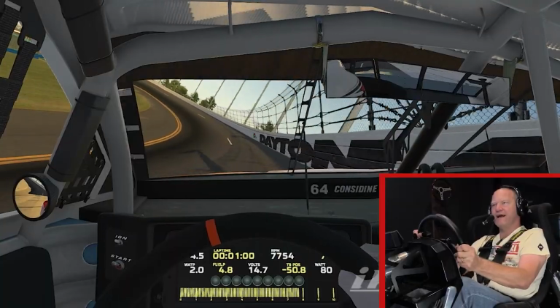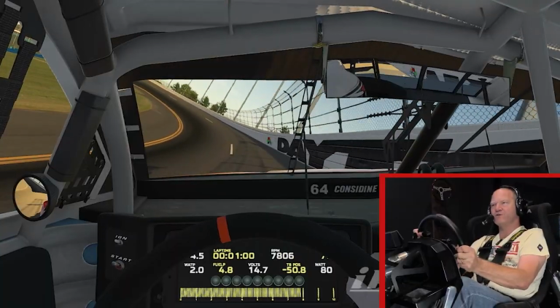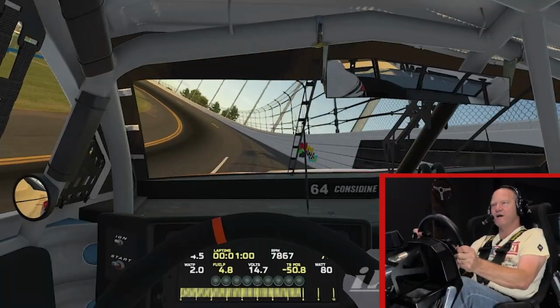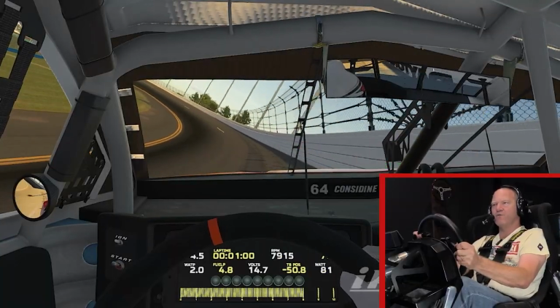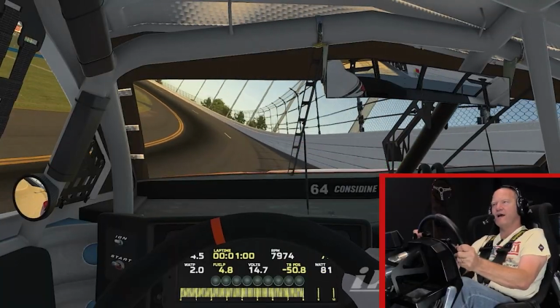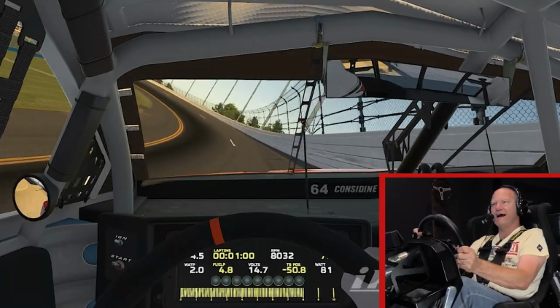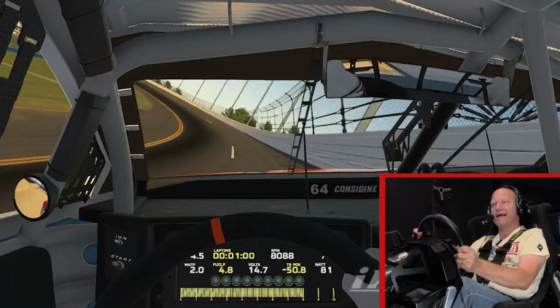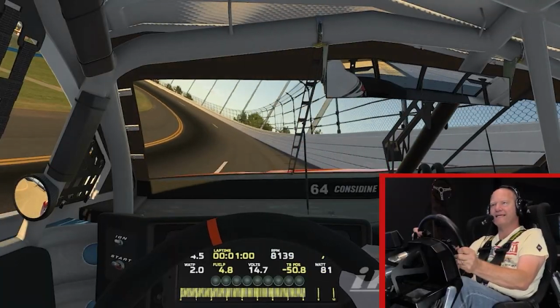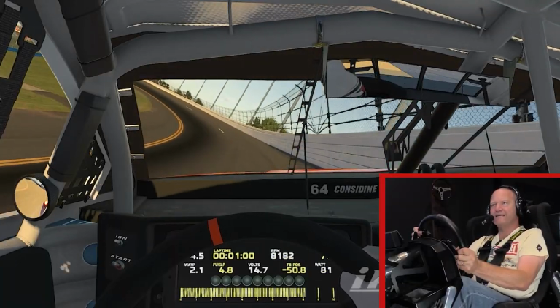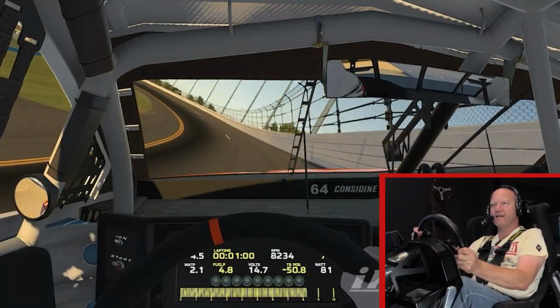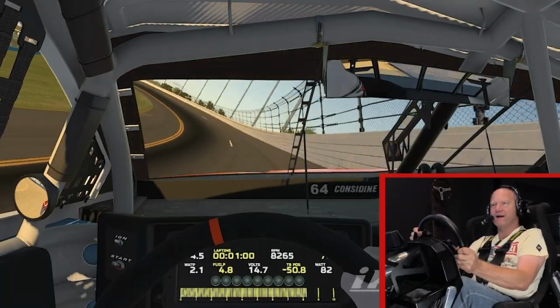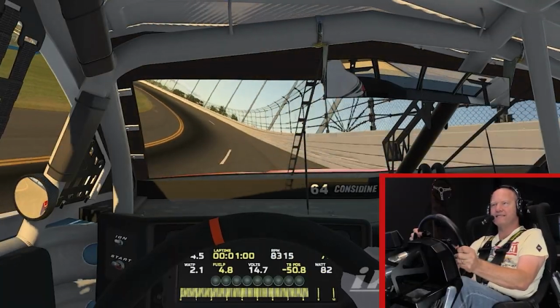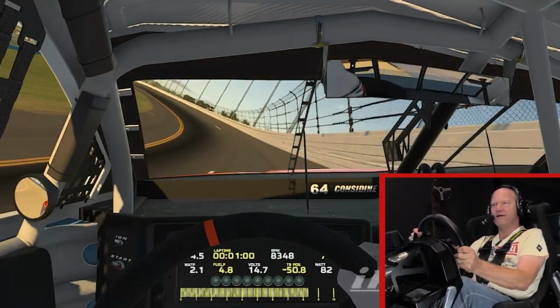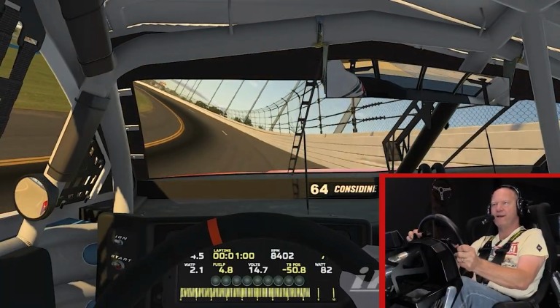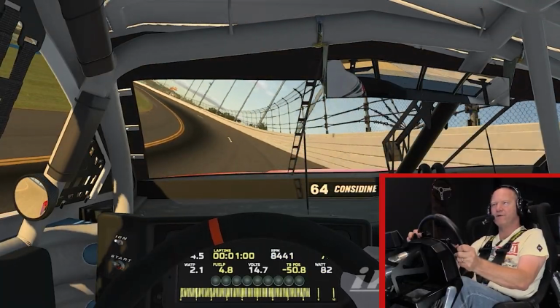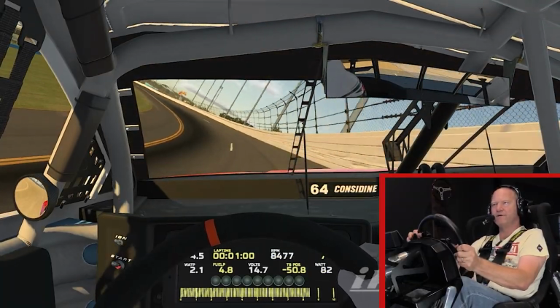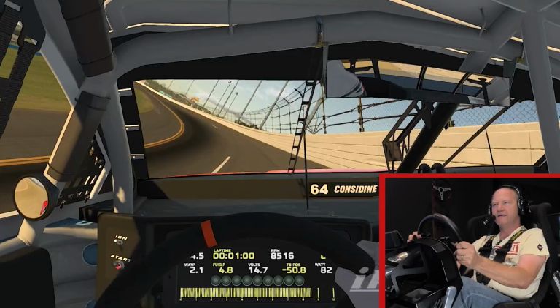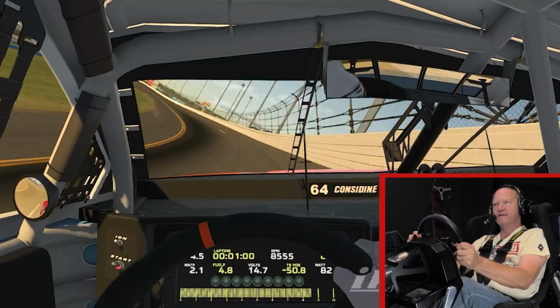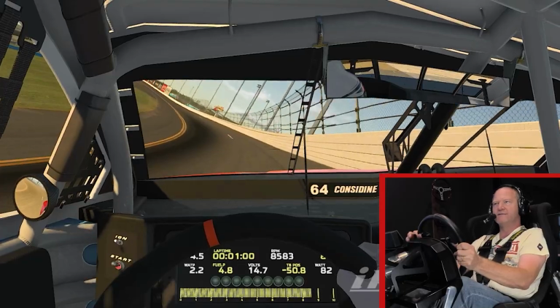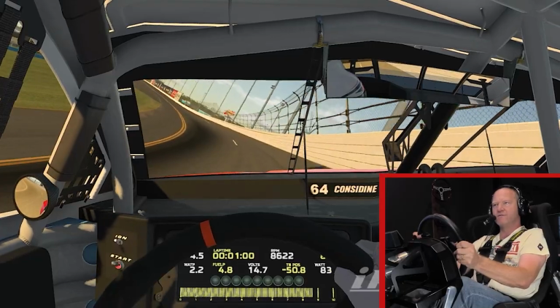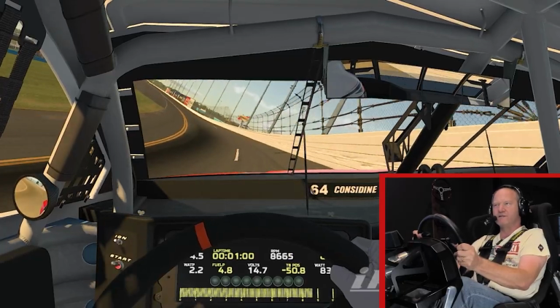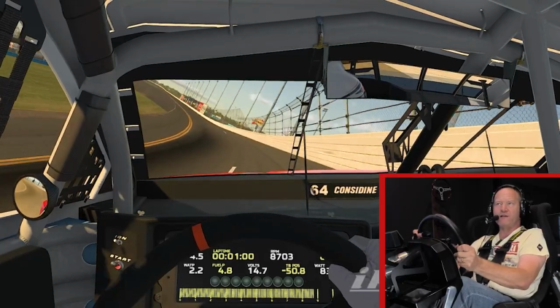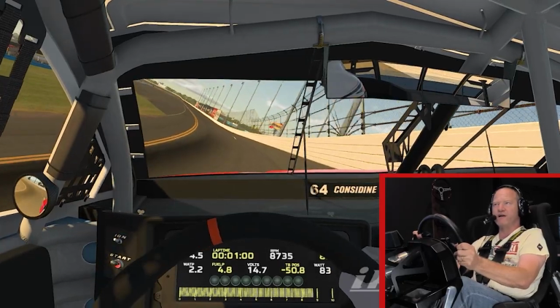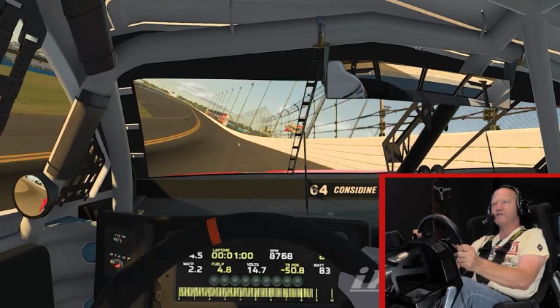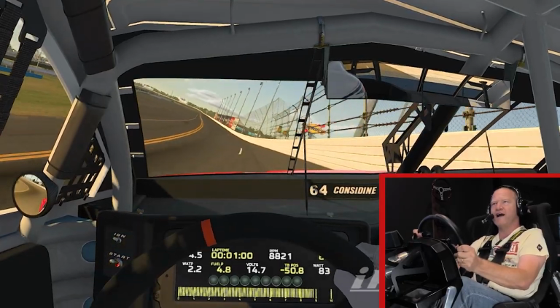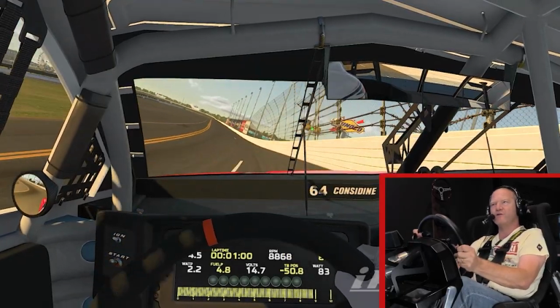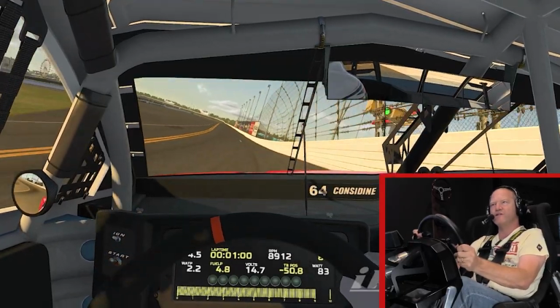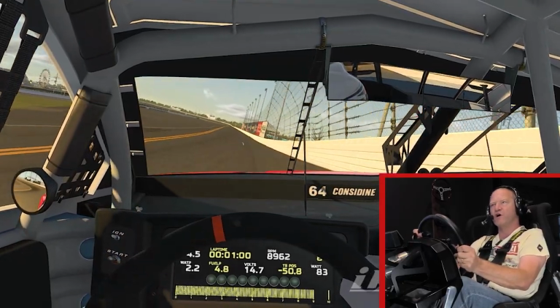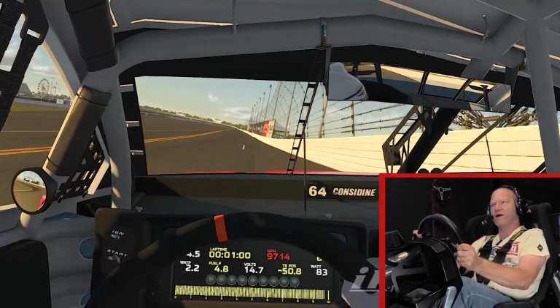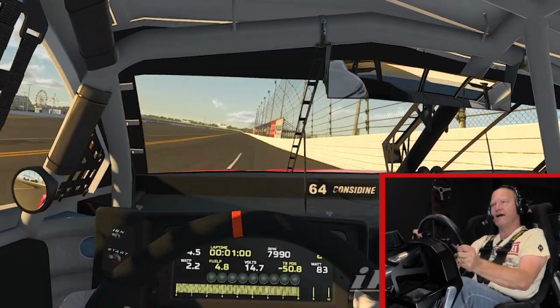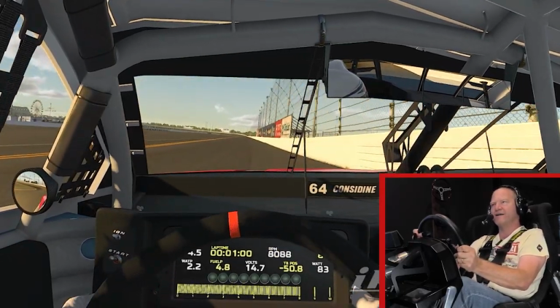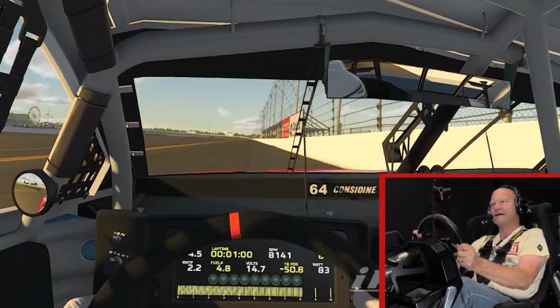Some guys will run way up high like this. You might see some people, especially on new tires, running the short way around here.